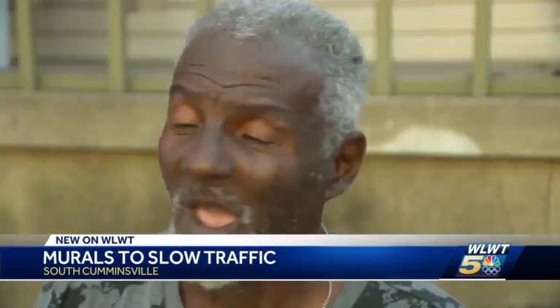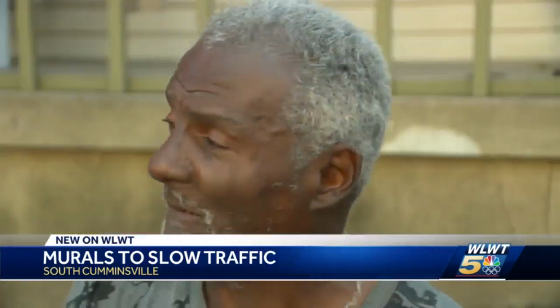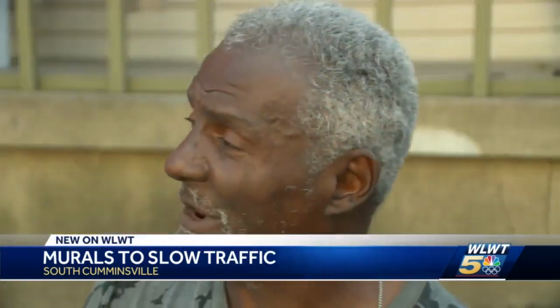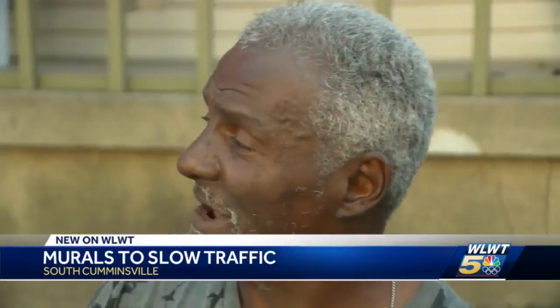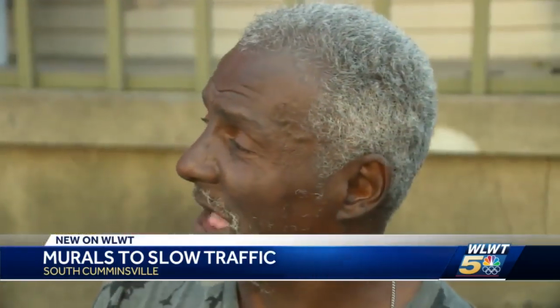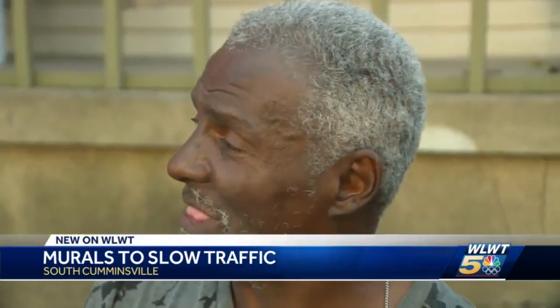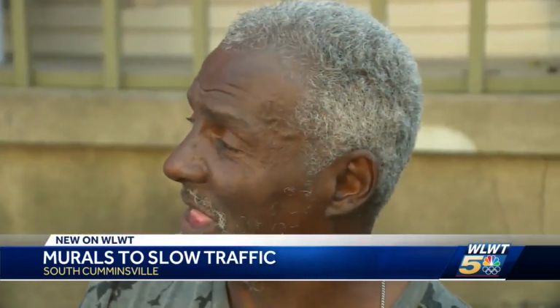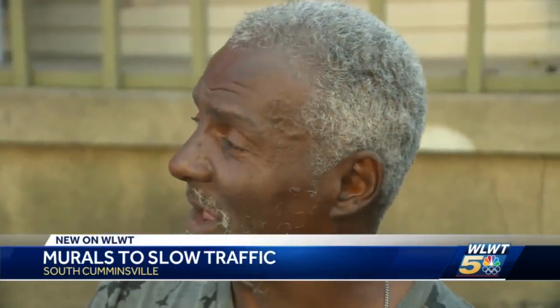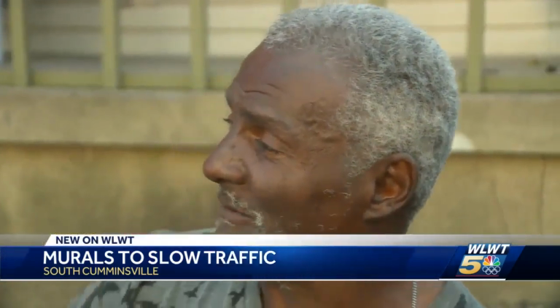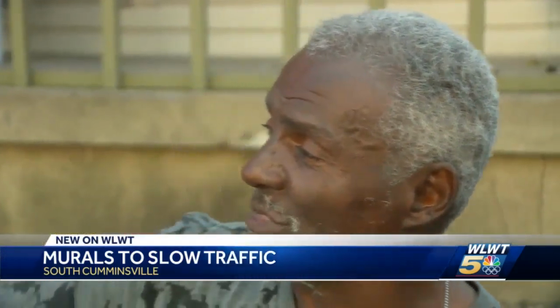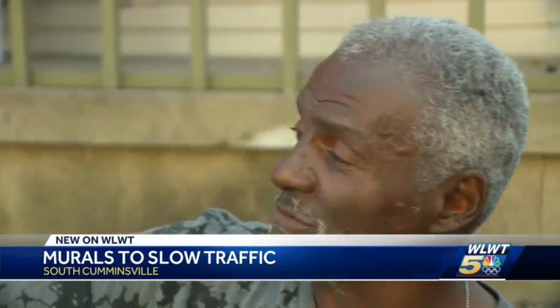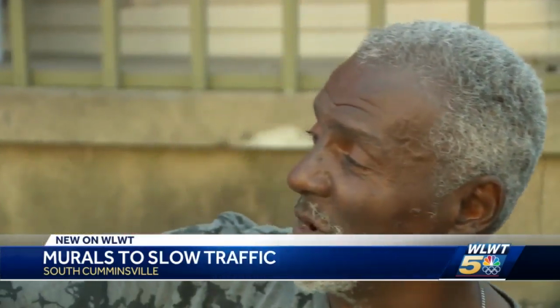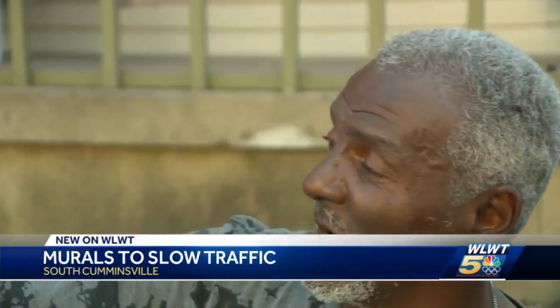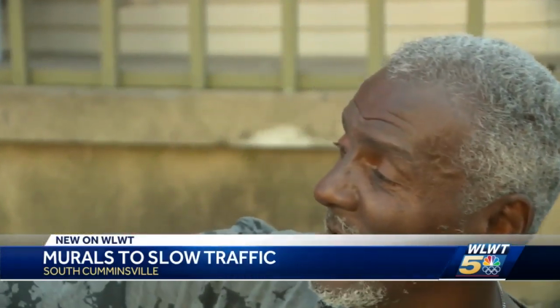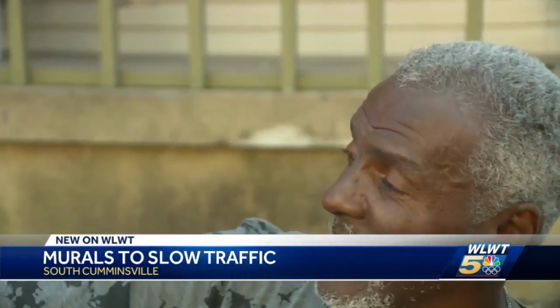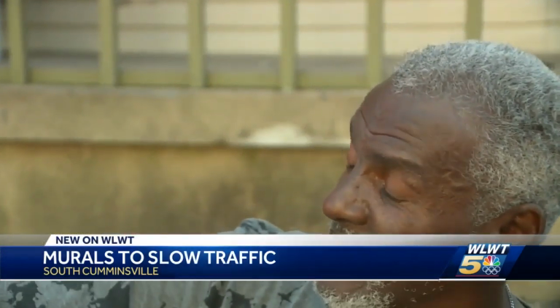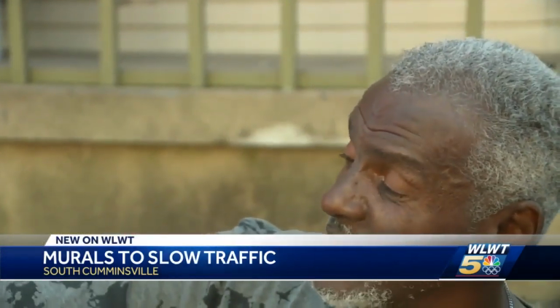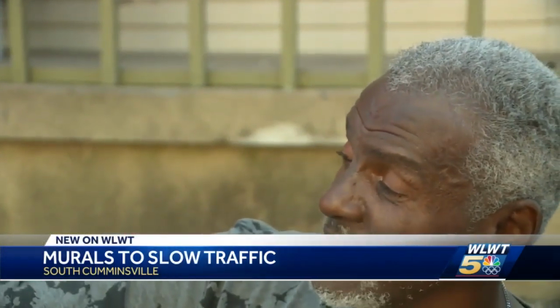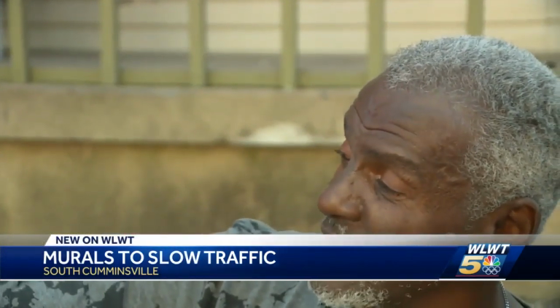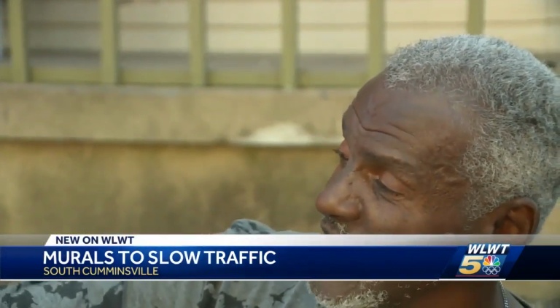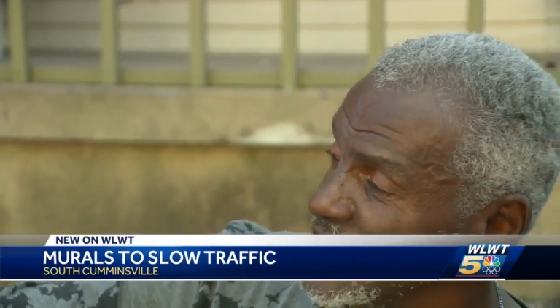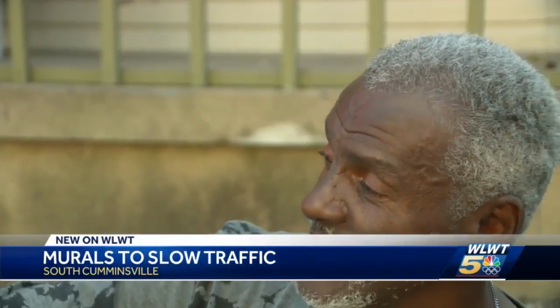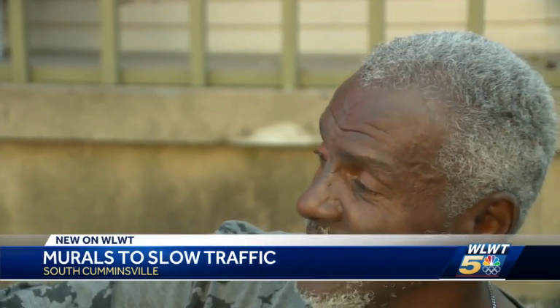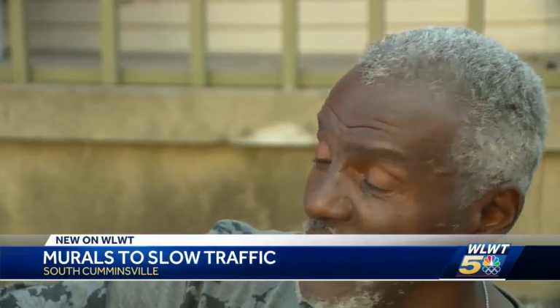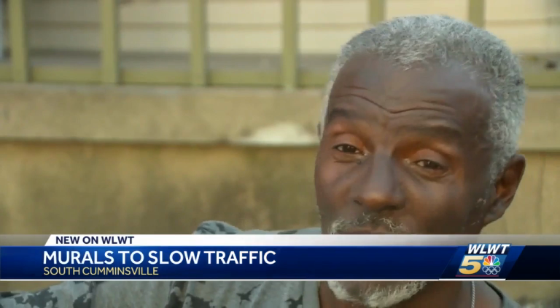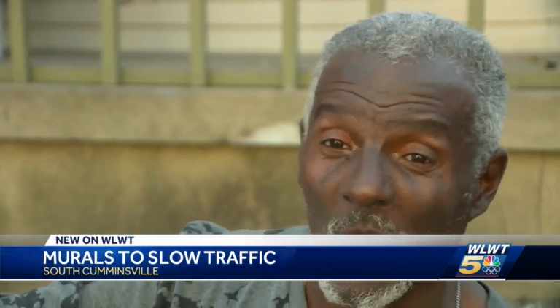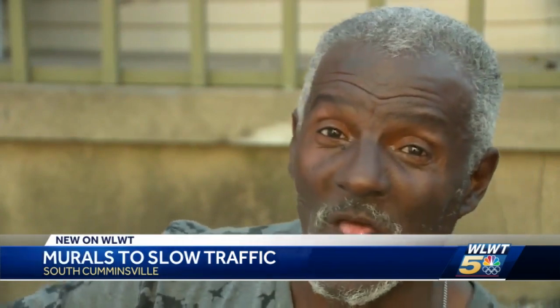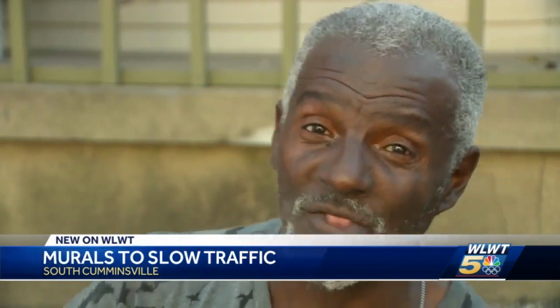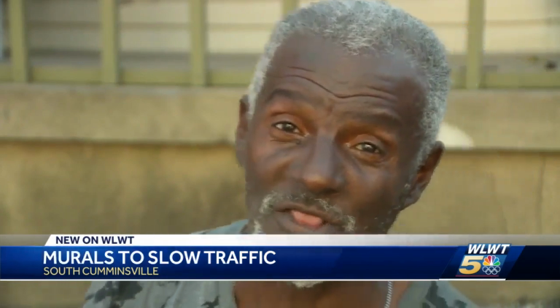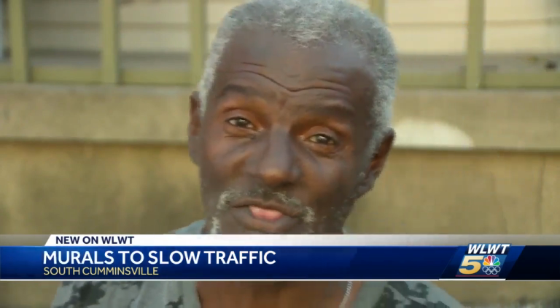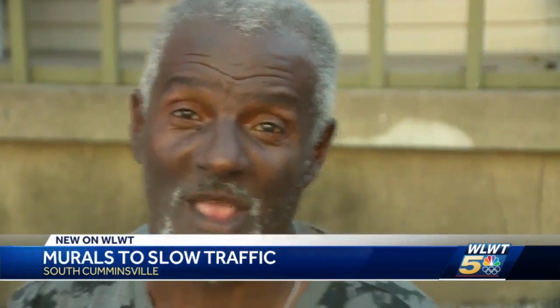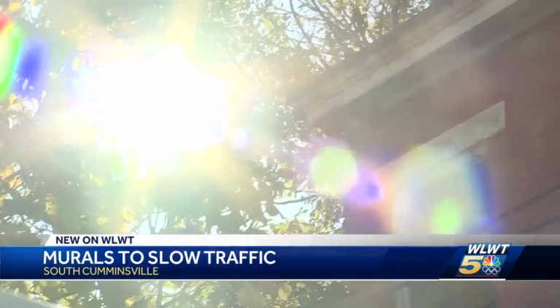I pray to God that that don't happen. This mural, it gives some attention. It's getting a whole lot of attention now.